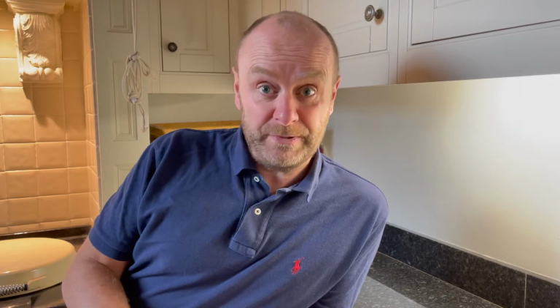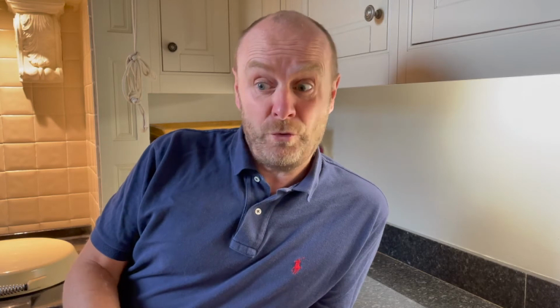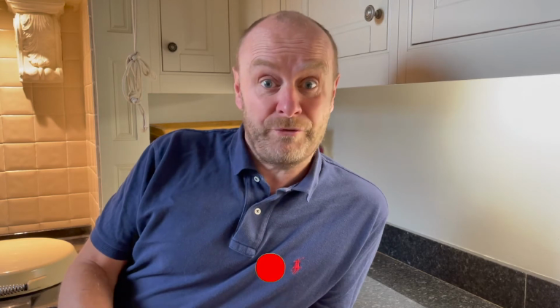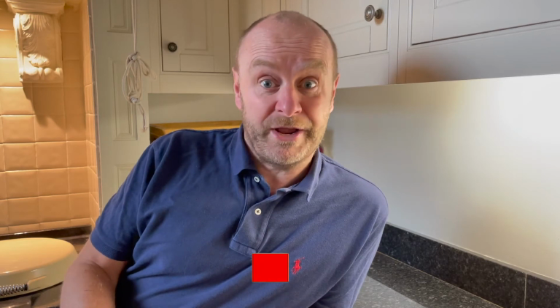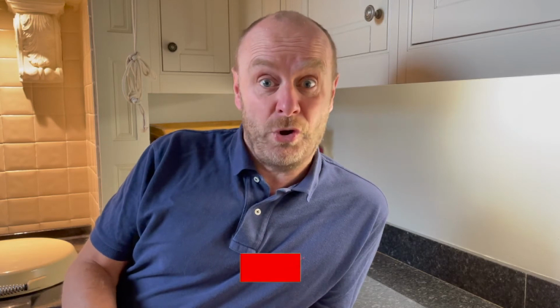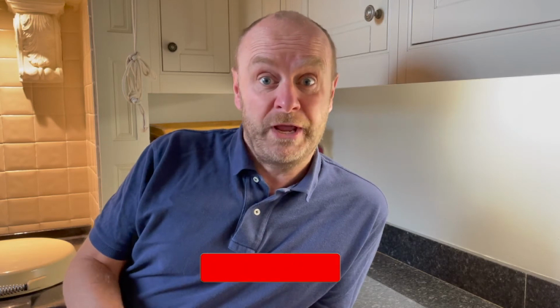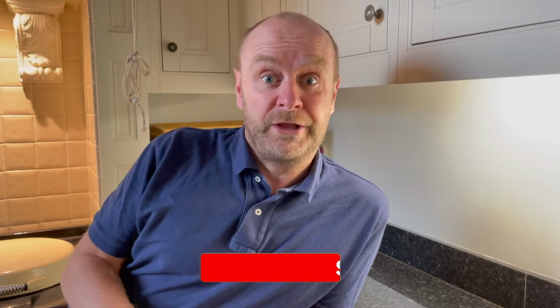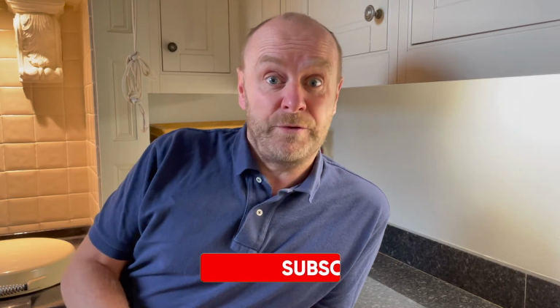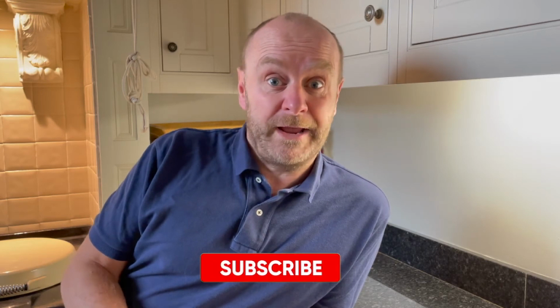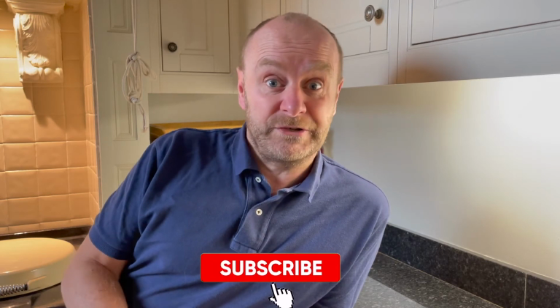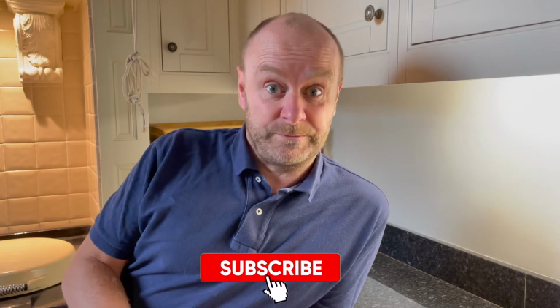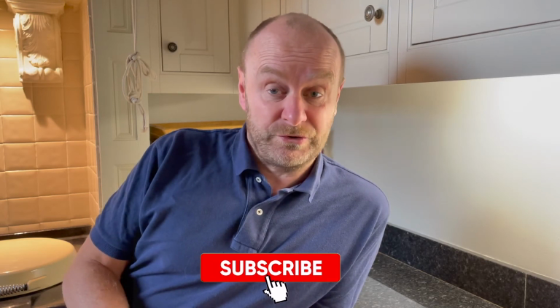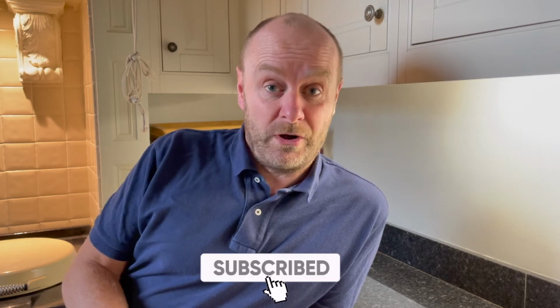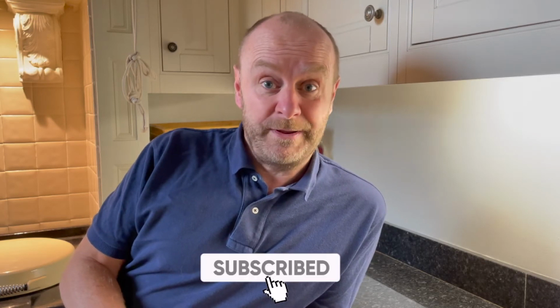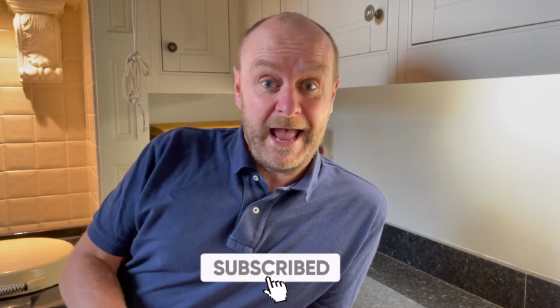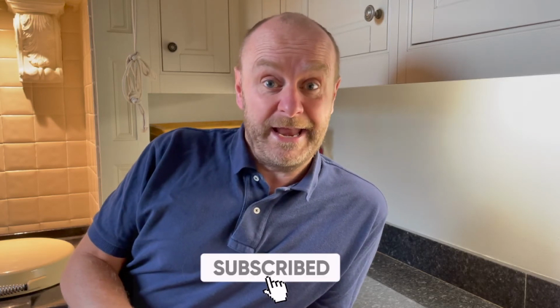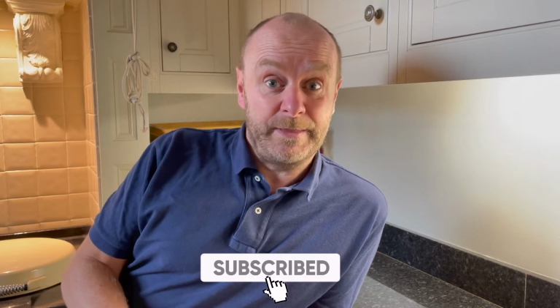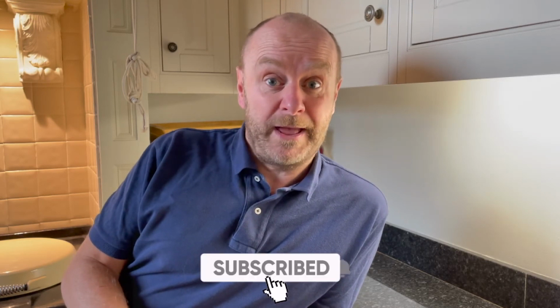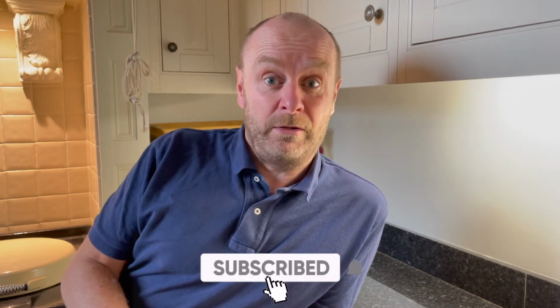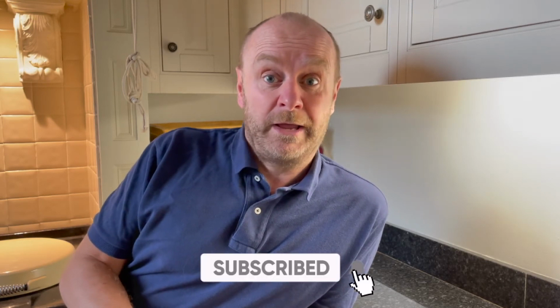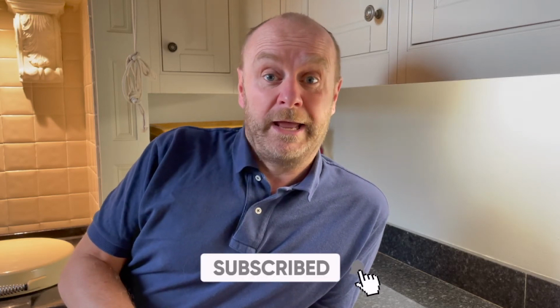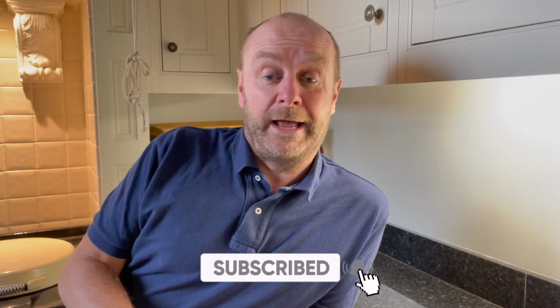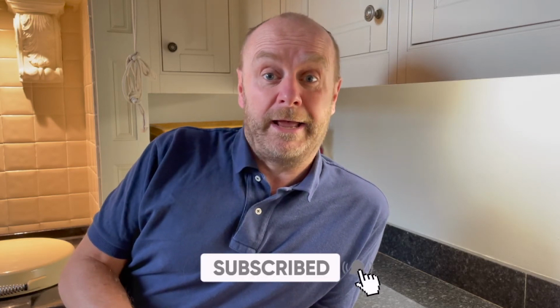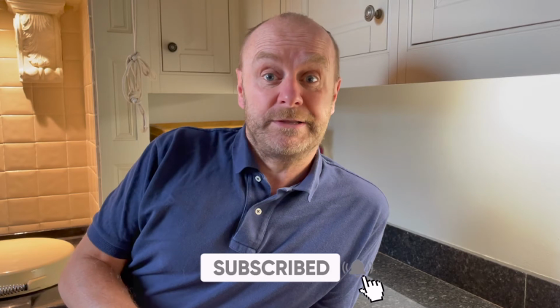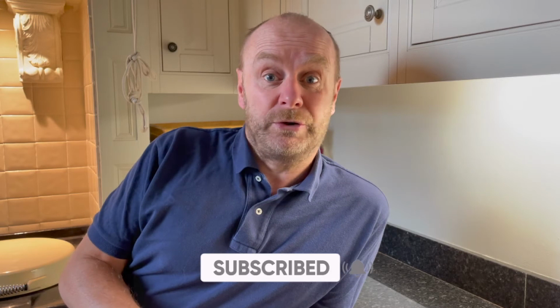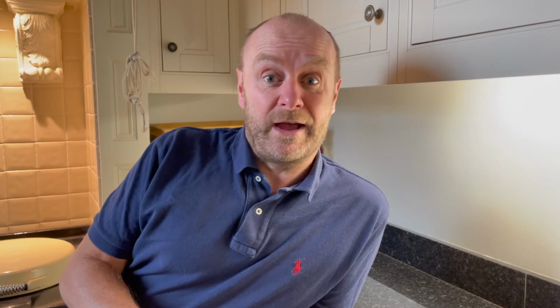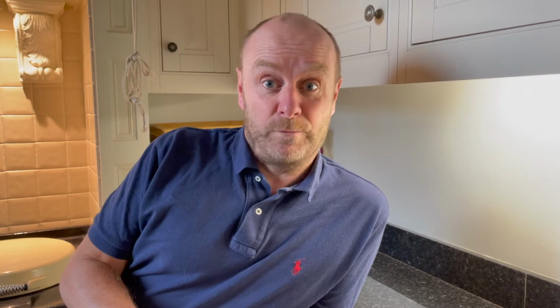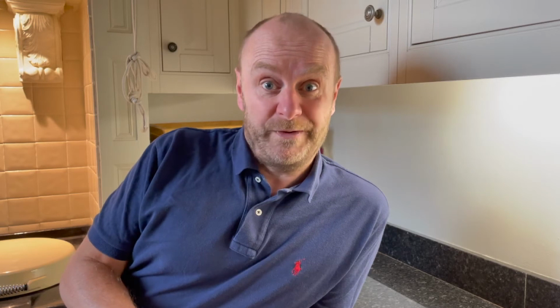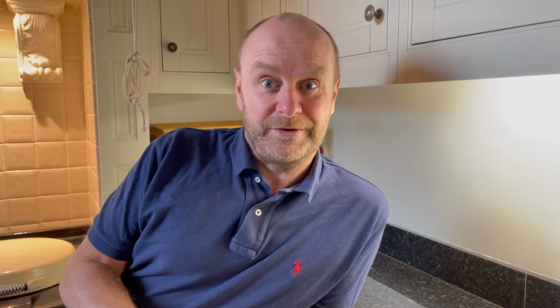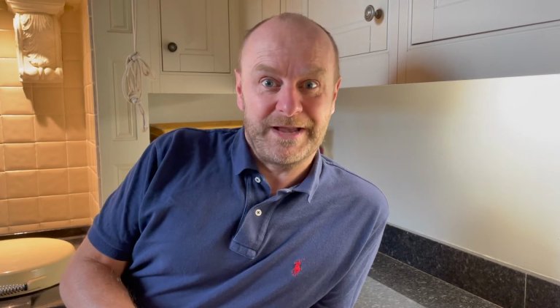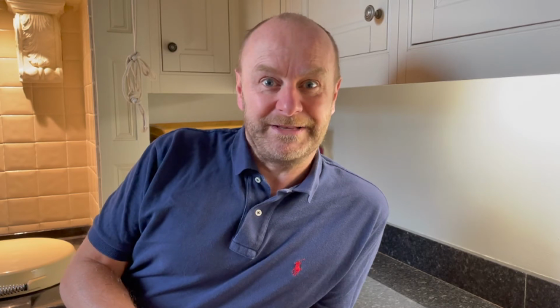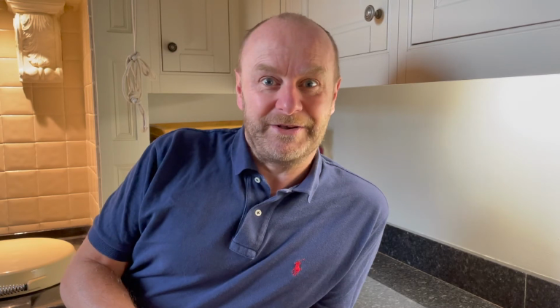Before I crack on, don't forget to subscribe and hit the bell to look out for more videos coming soon.